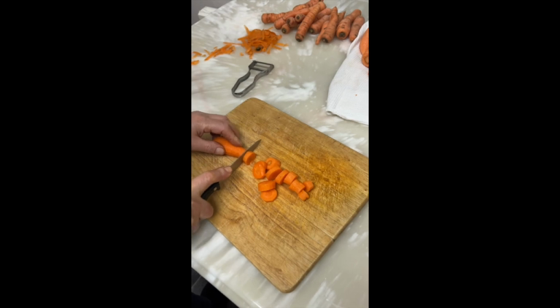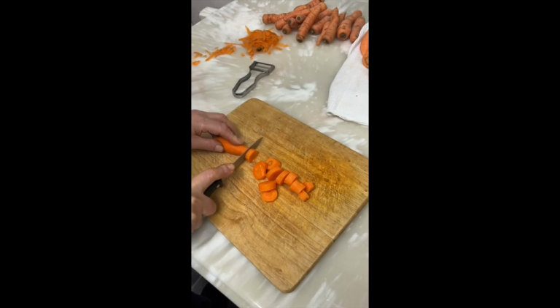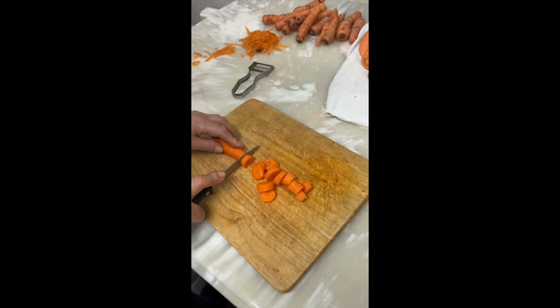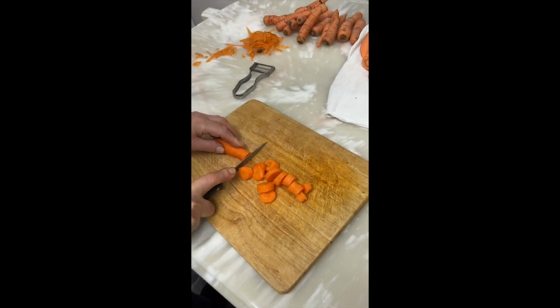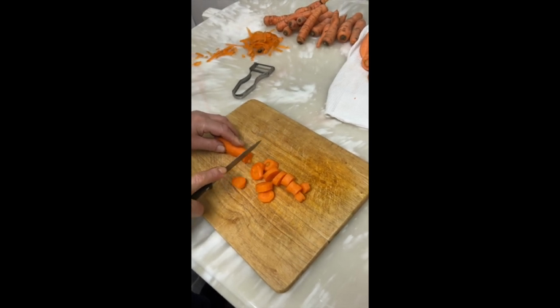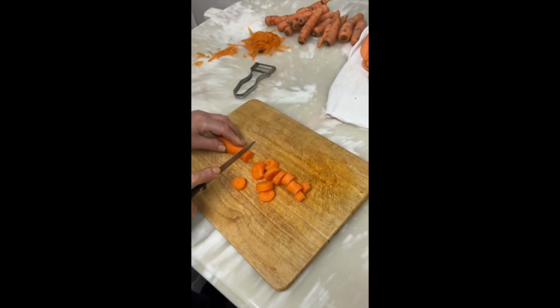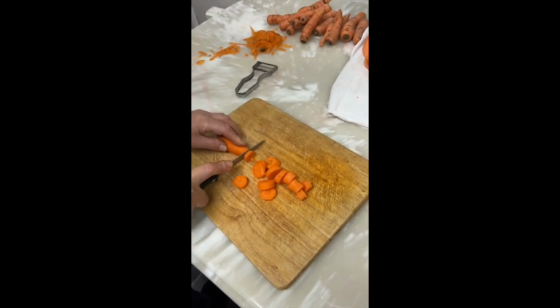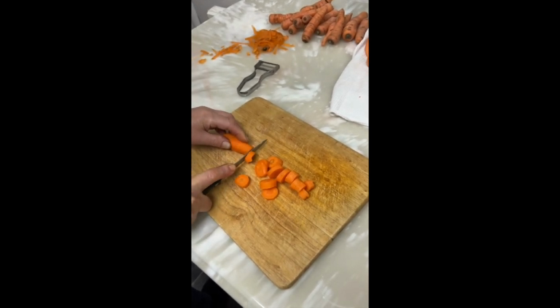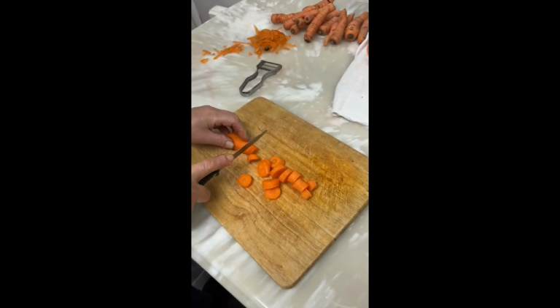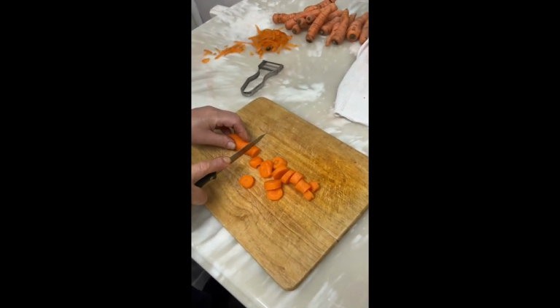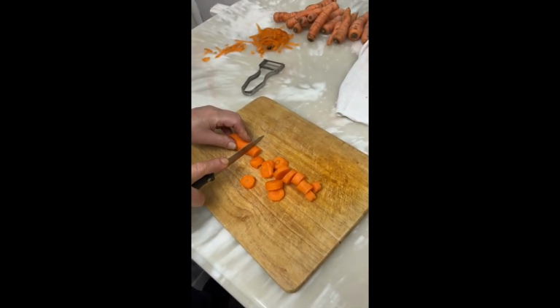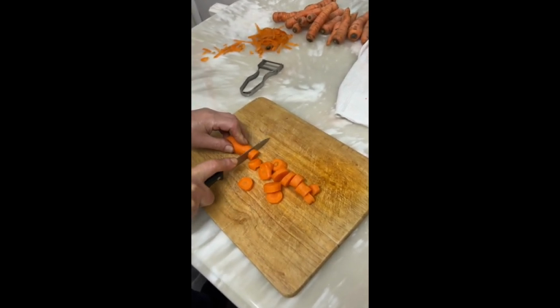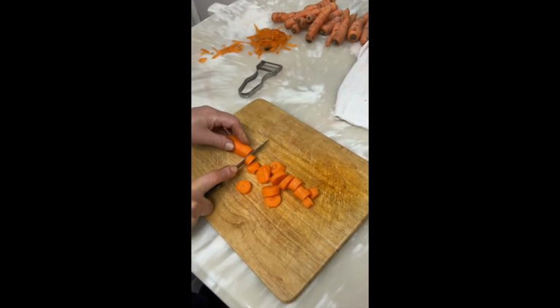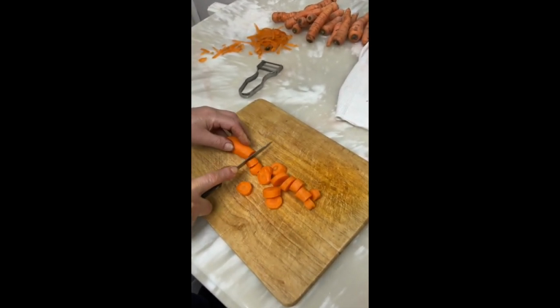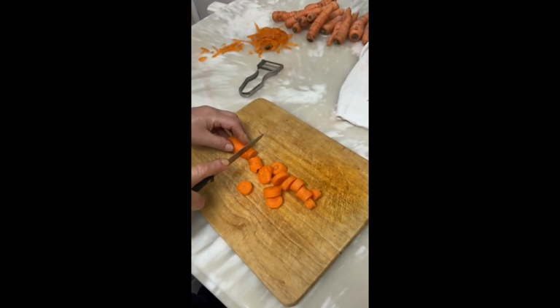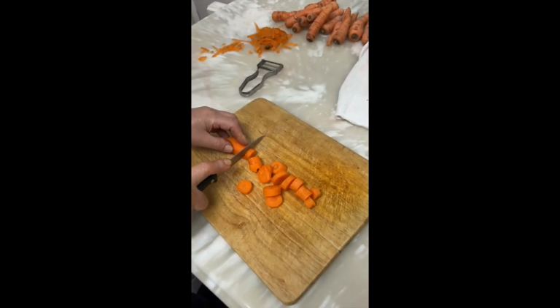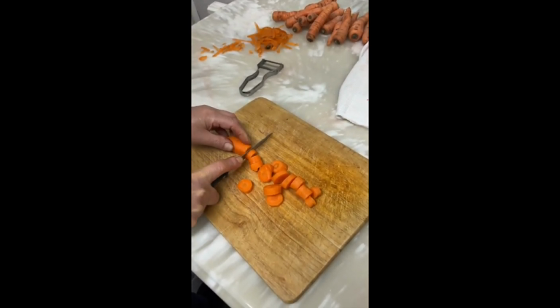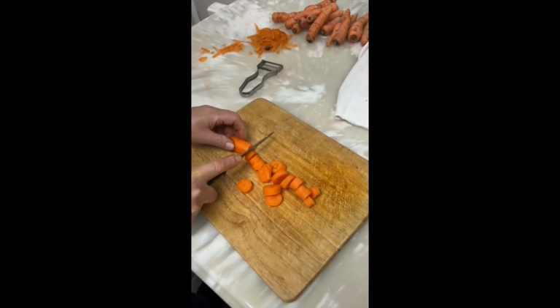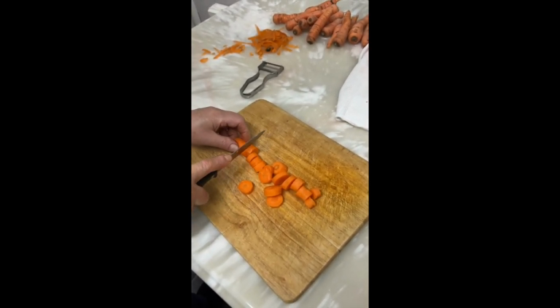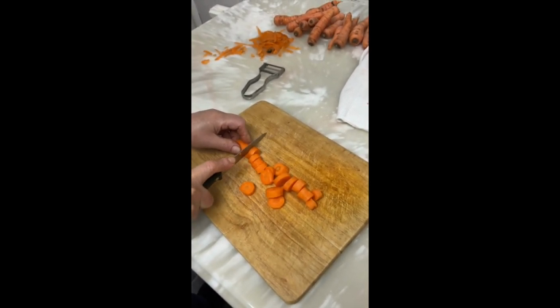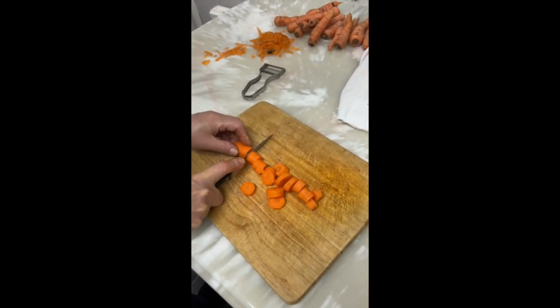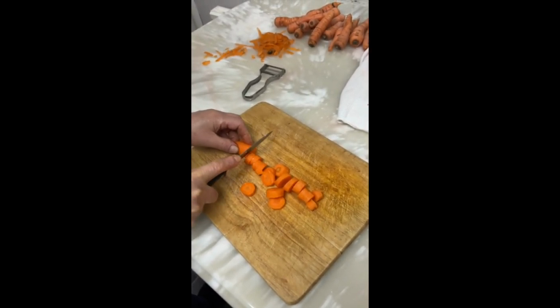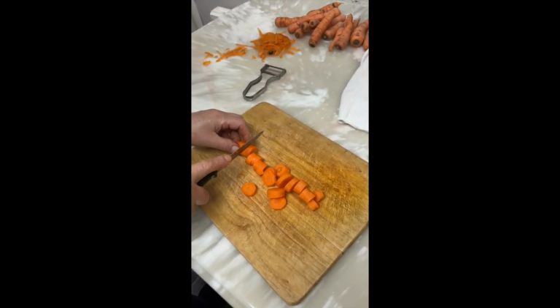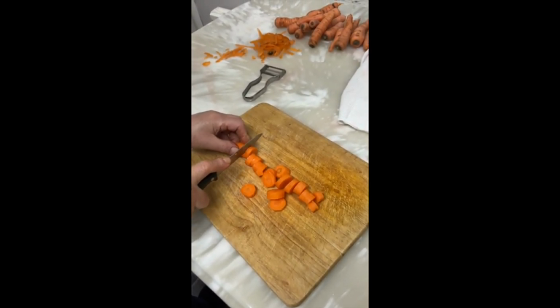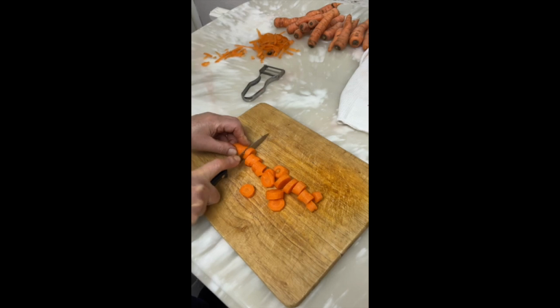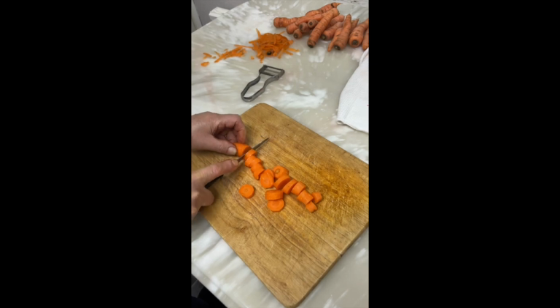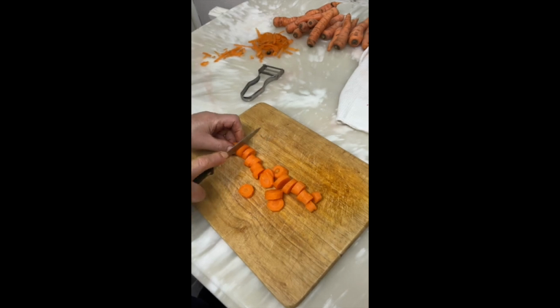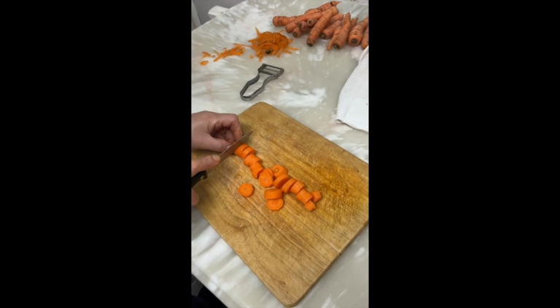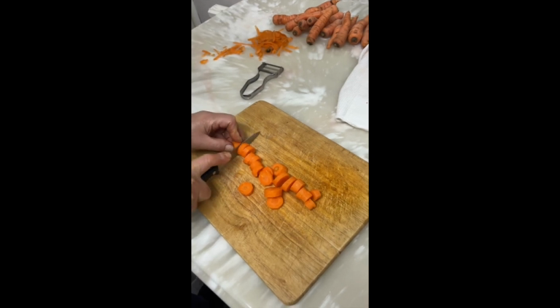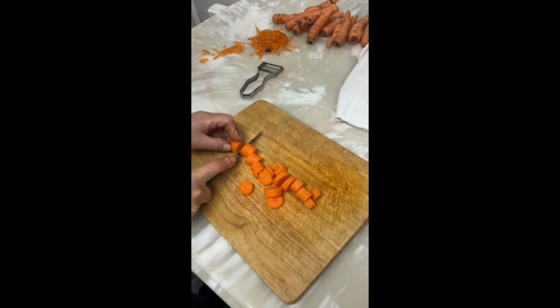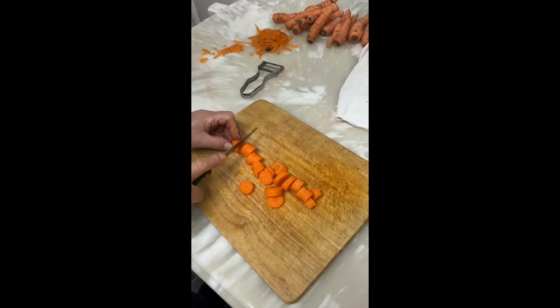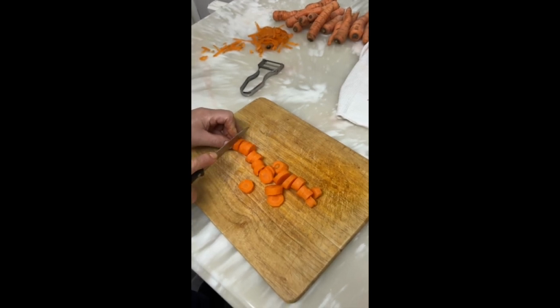Frozen carrots last for up to one year, which is well enough time until the next harvesting session.